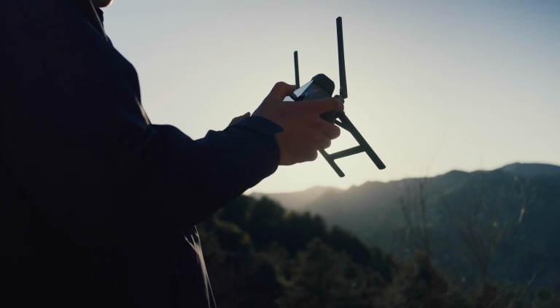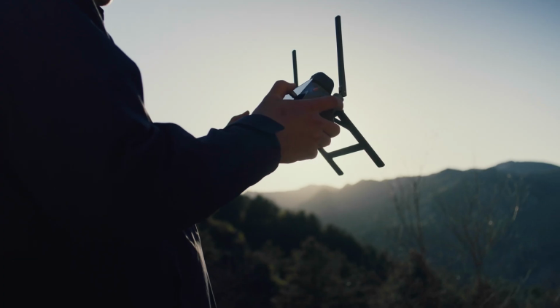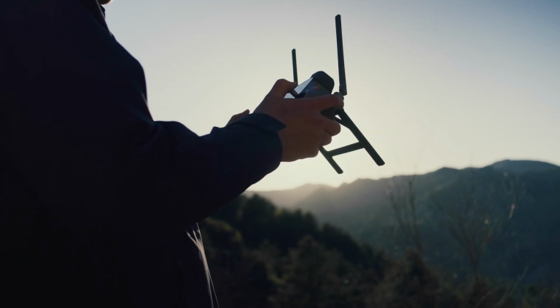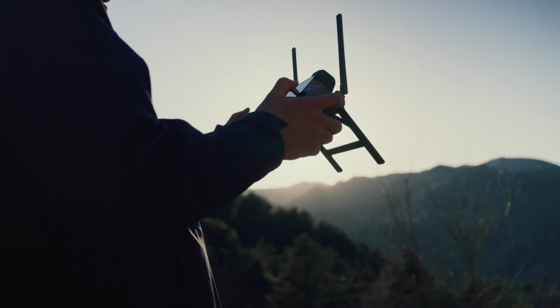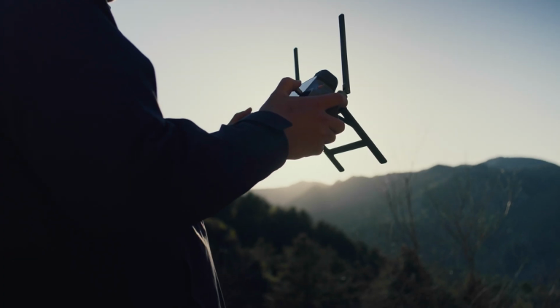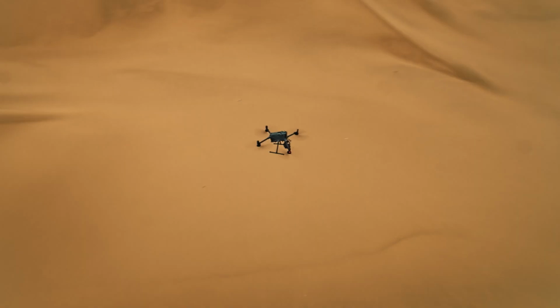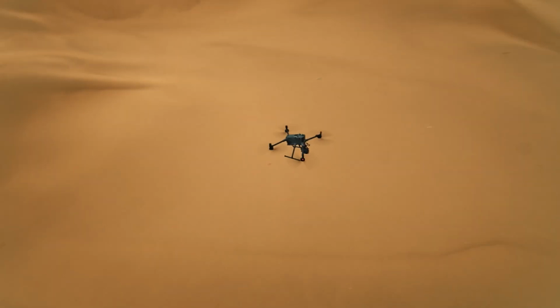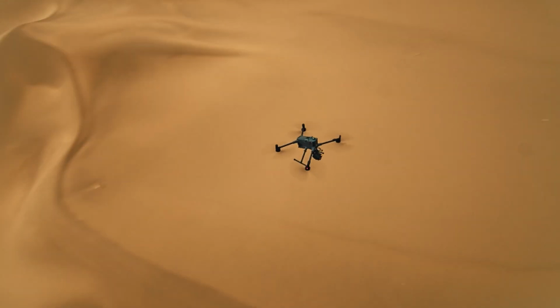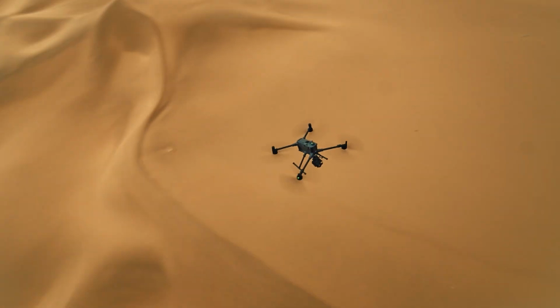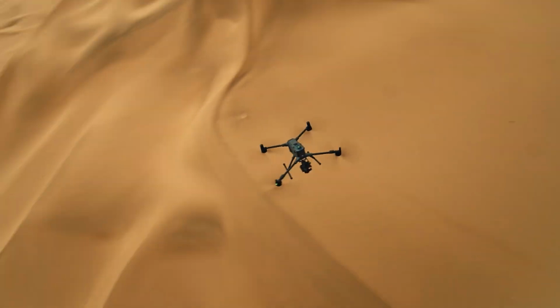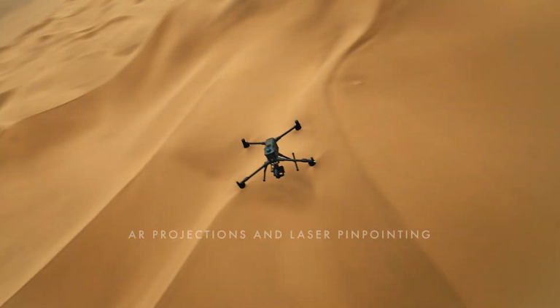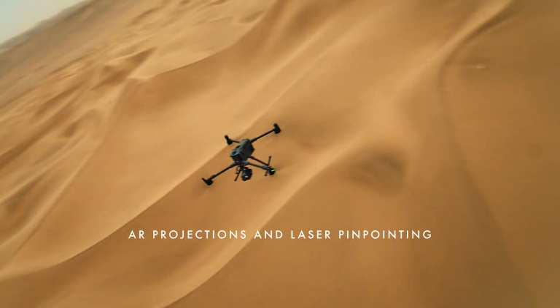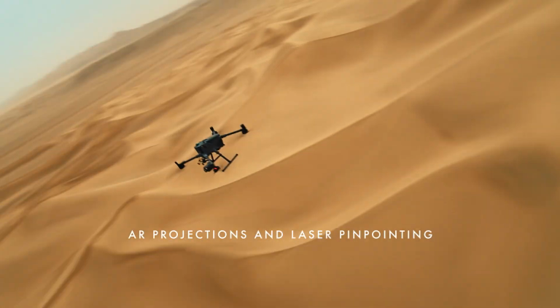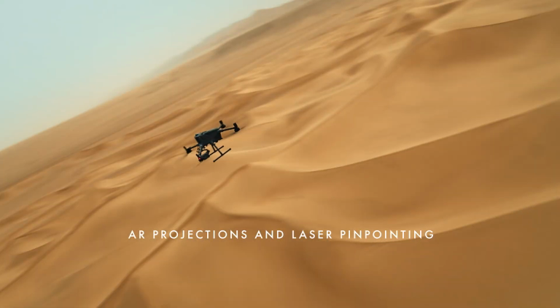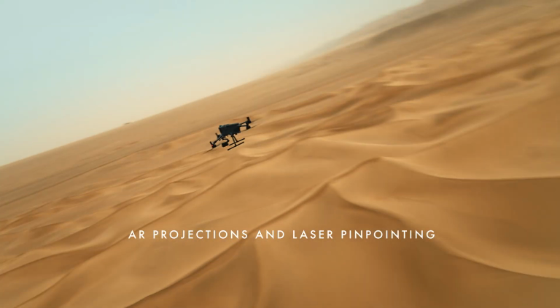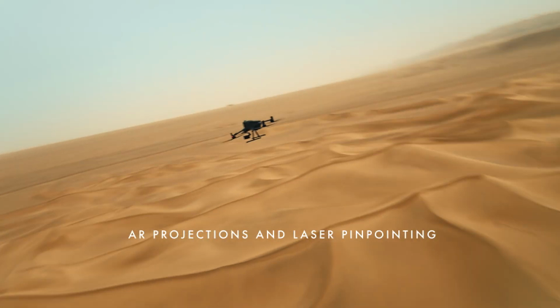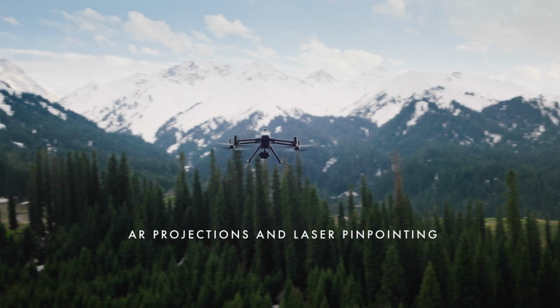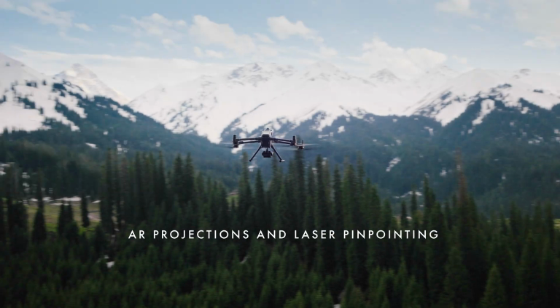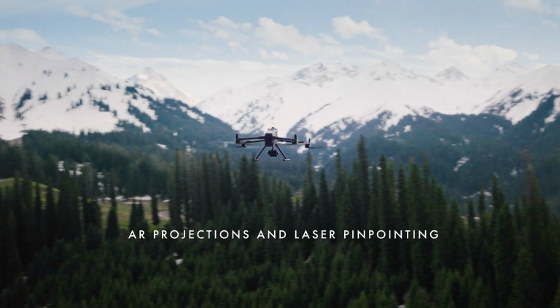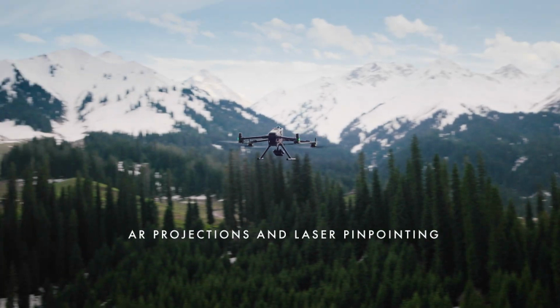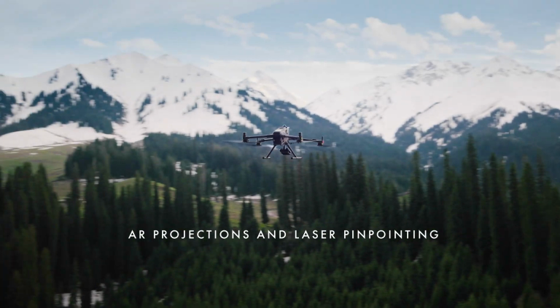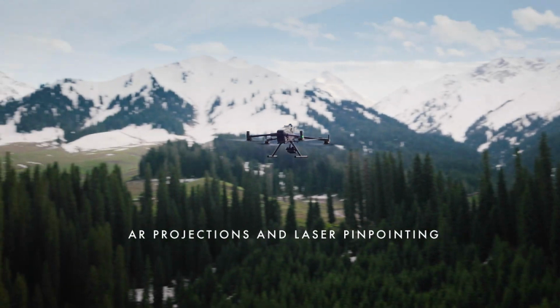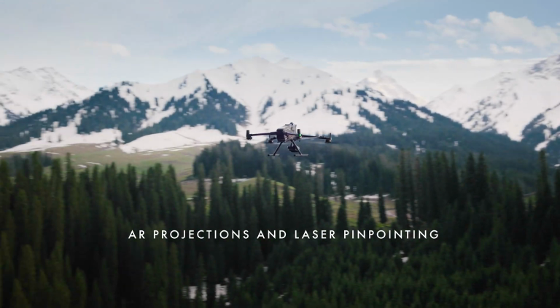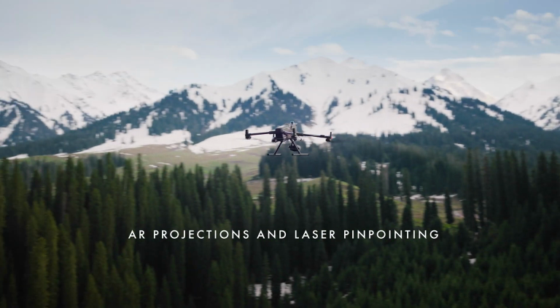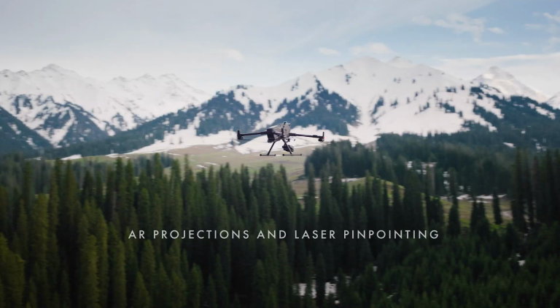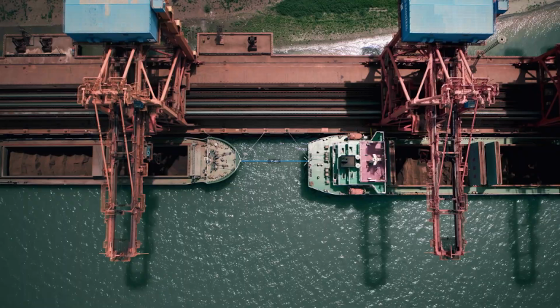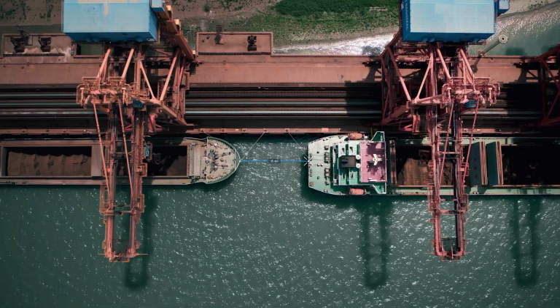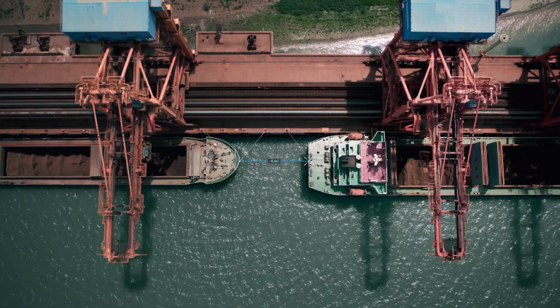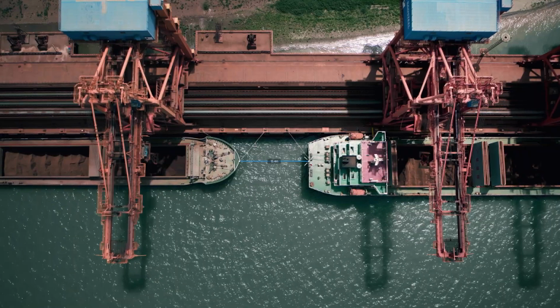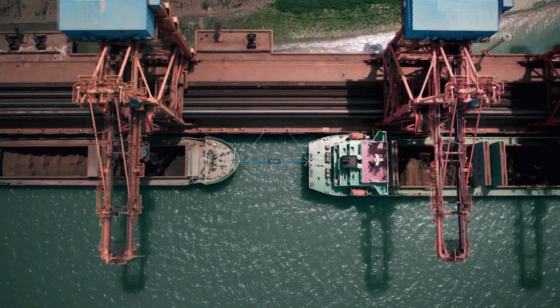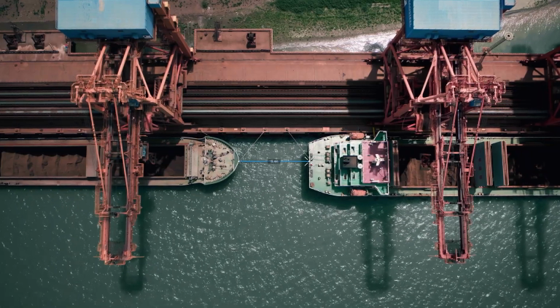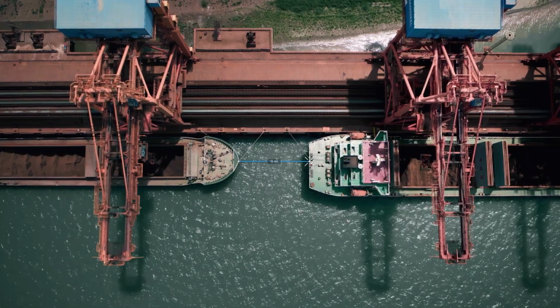Real-time AR projections and laser pinpointing deliver unmatched accuracy, day or night.